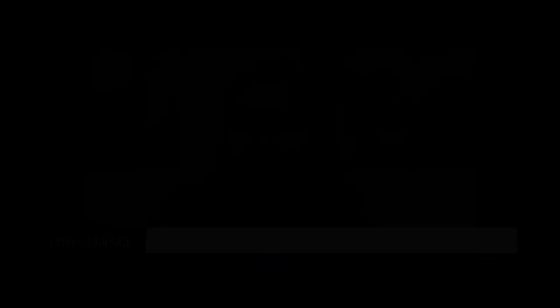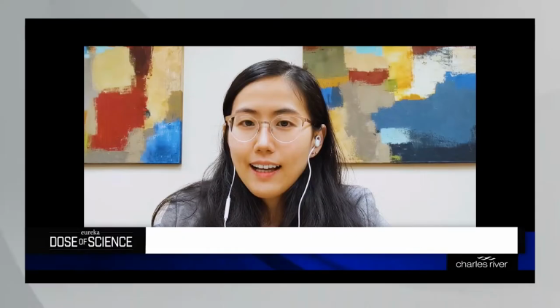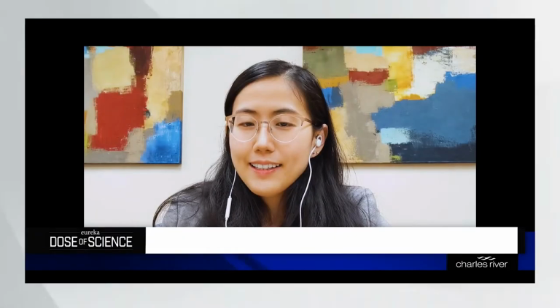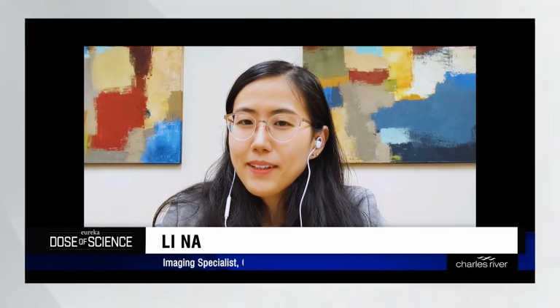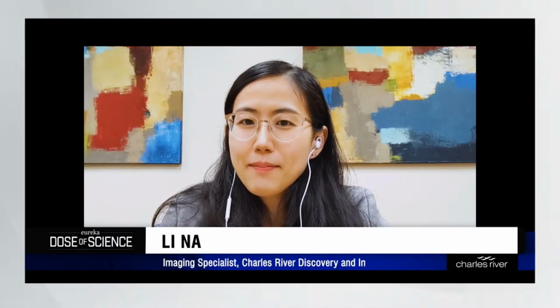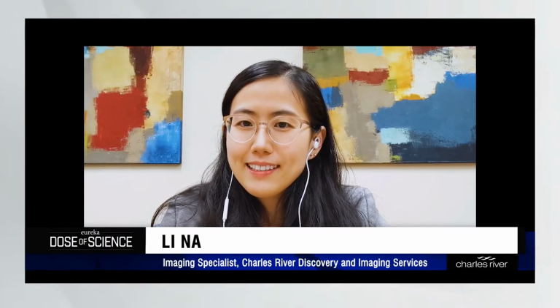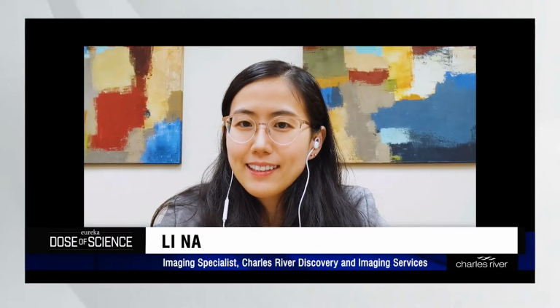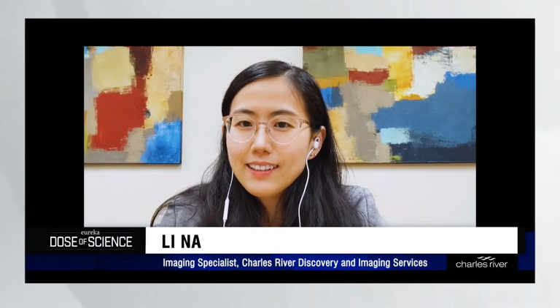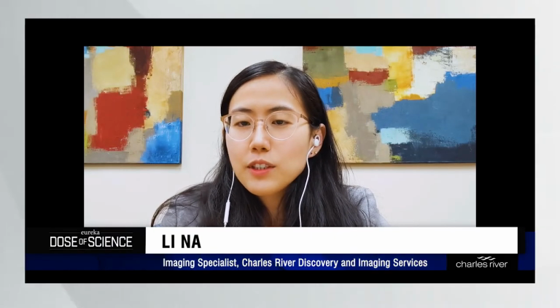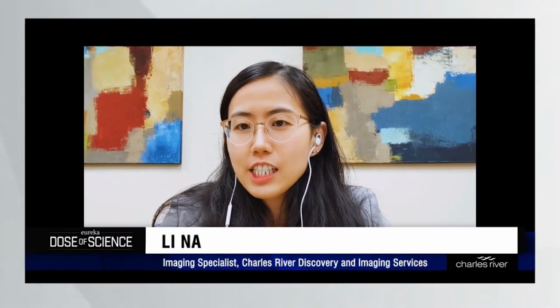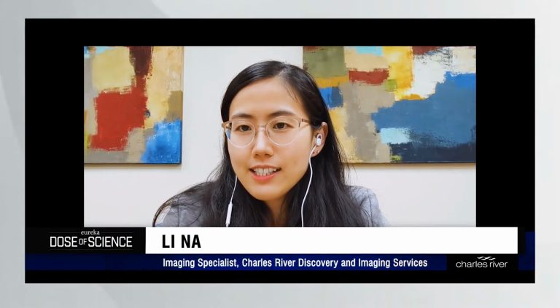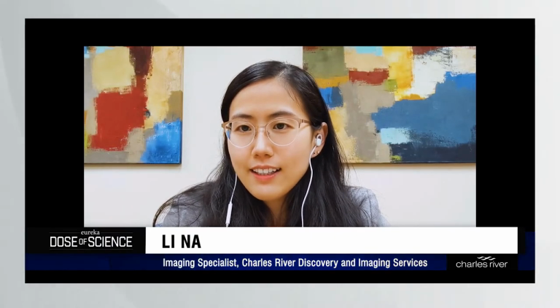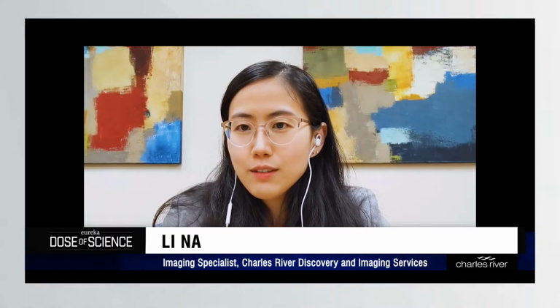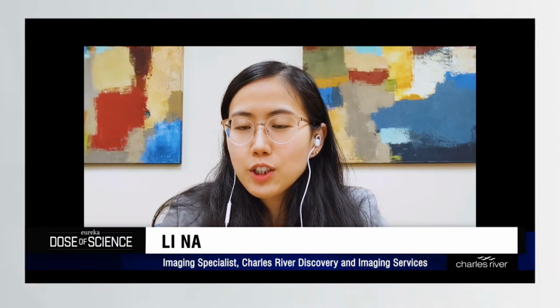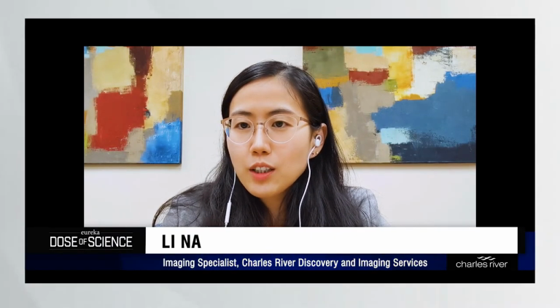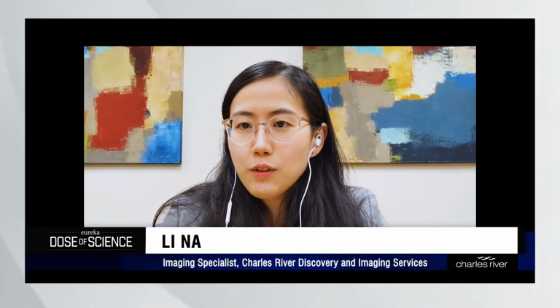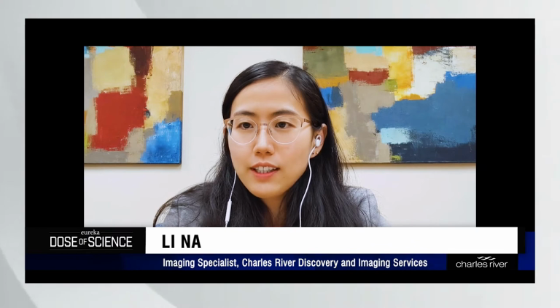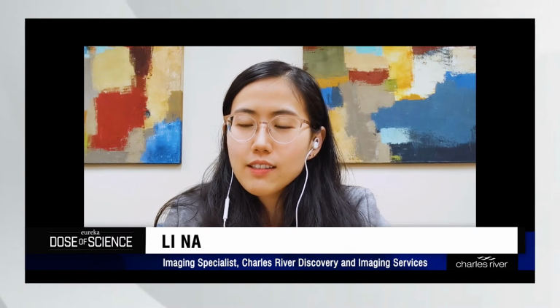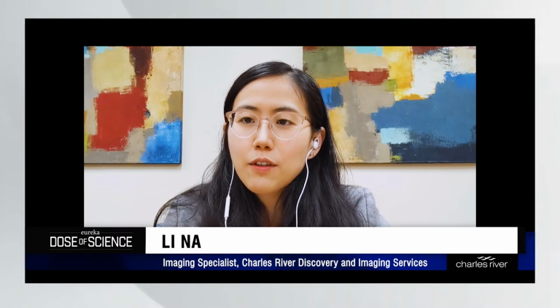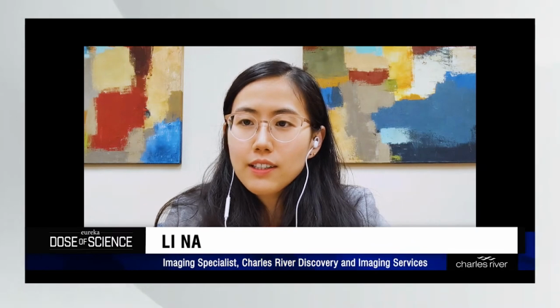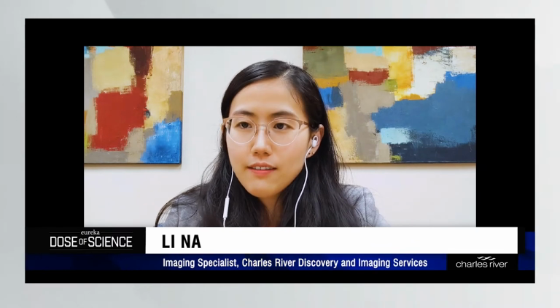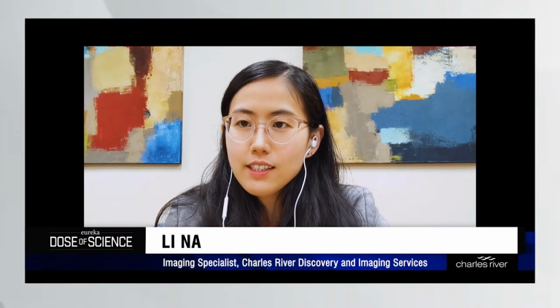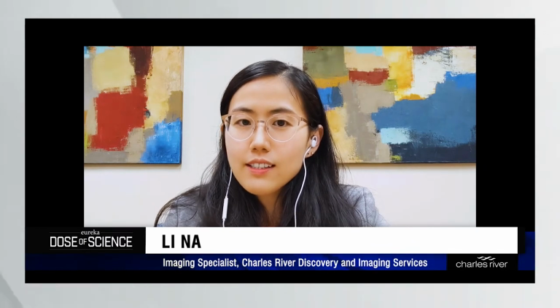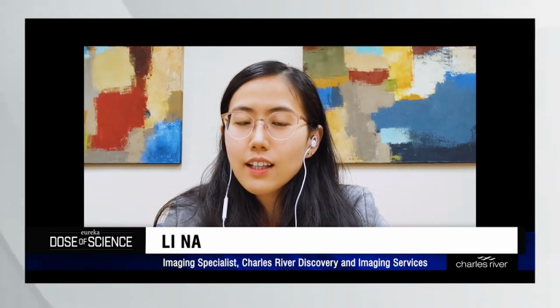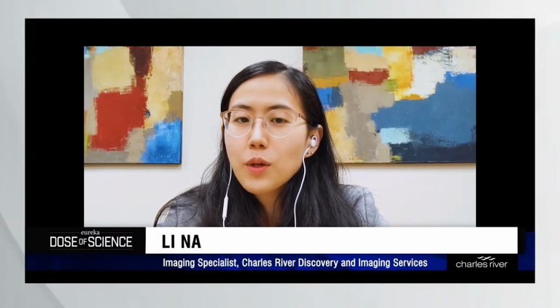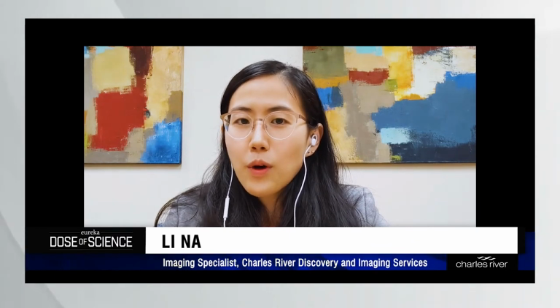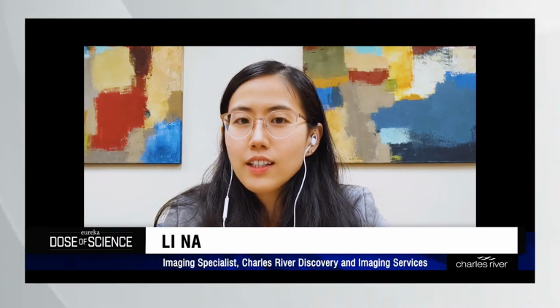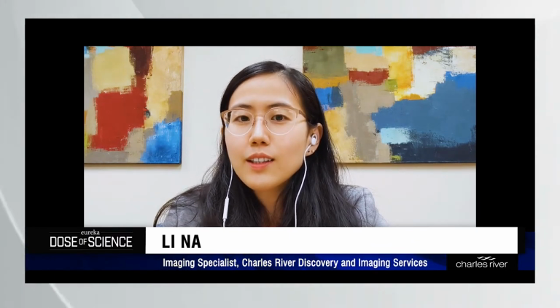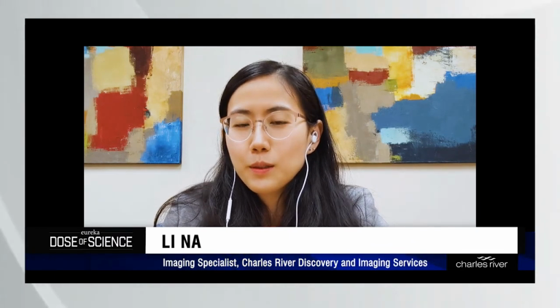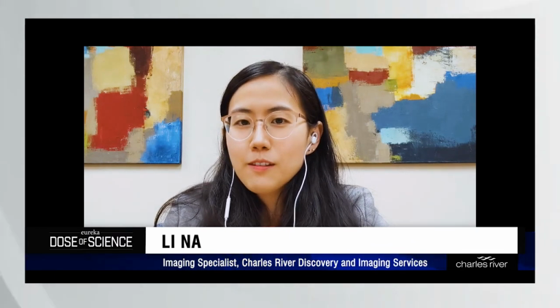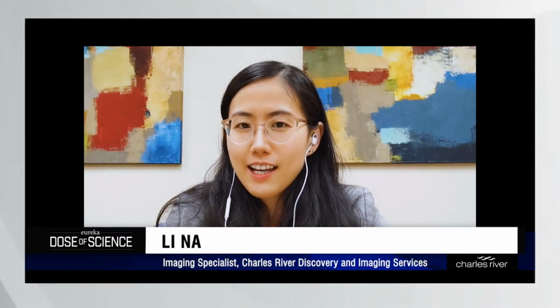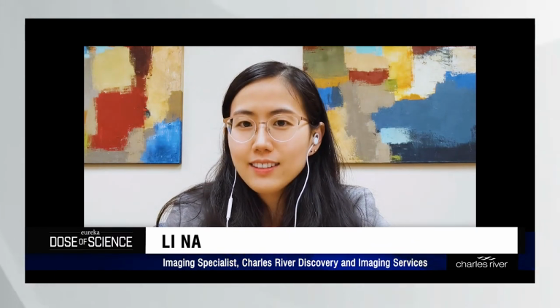Hi, my name is Lina, a research scientist for Charles River Discovery Services, and we are watching A Dose of Science.